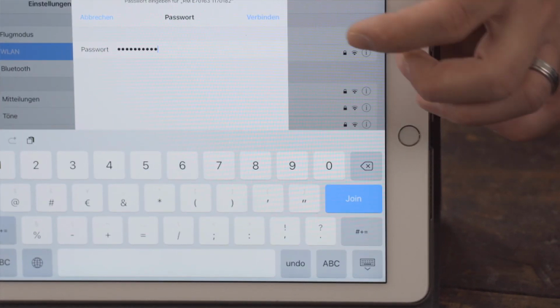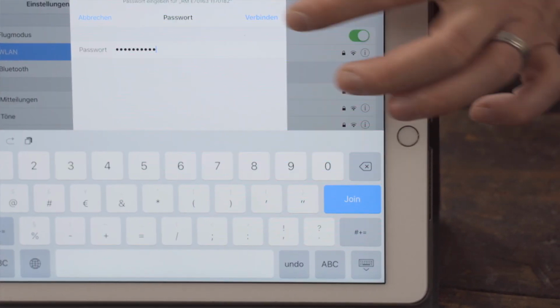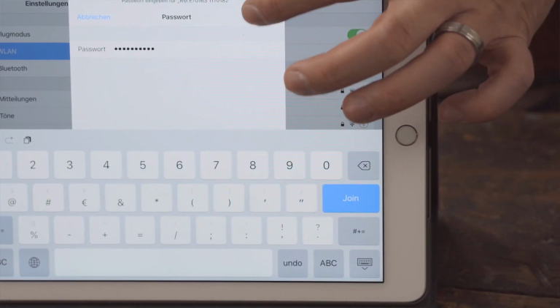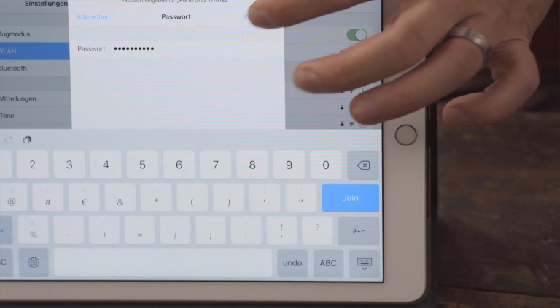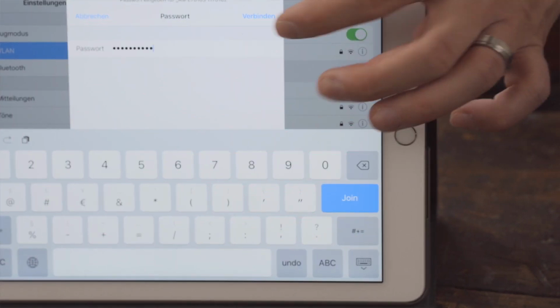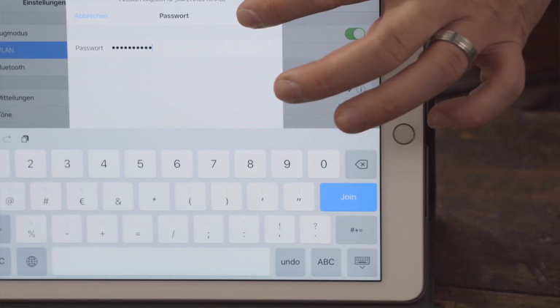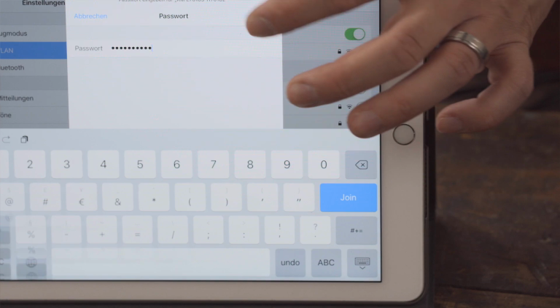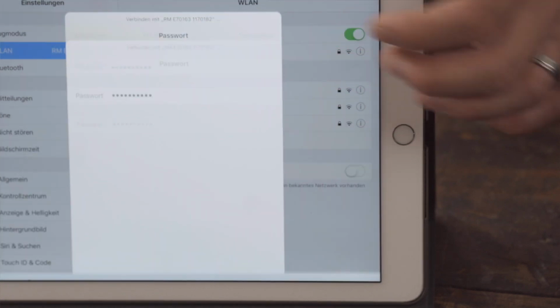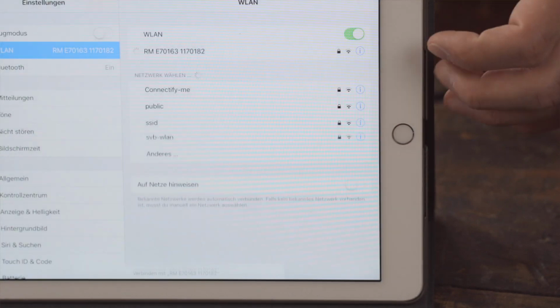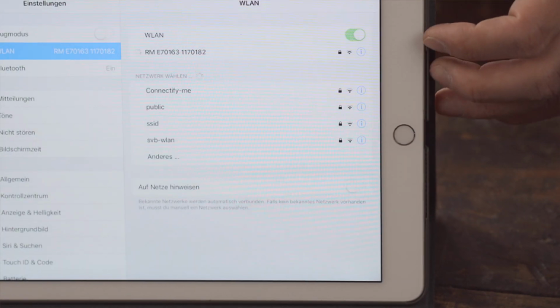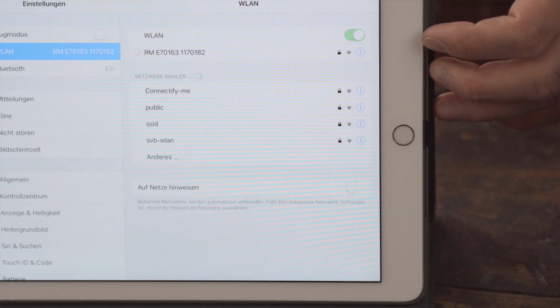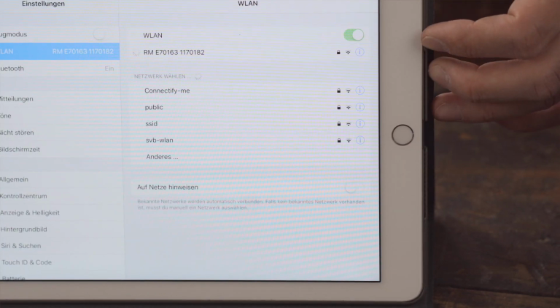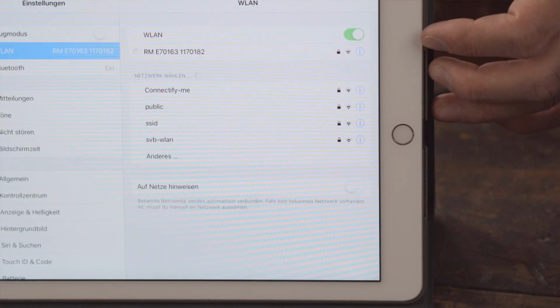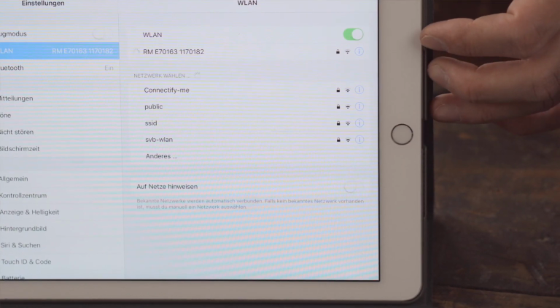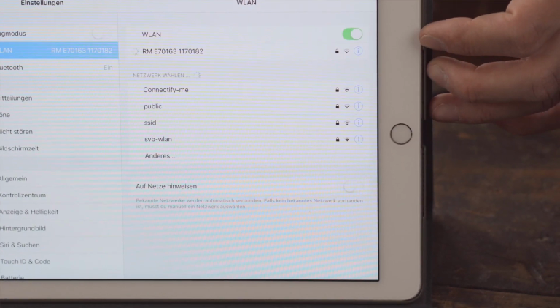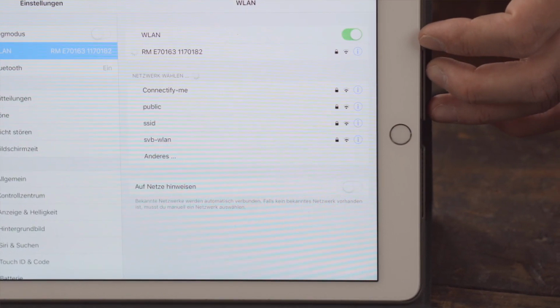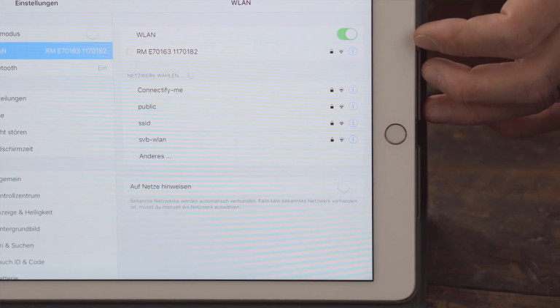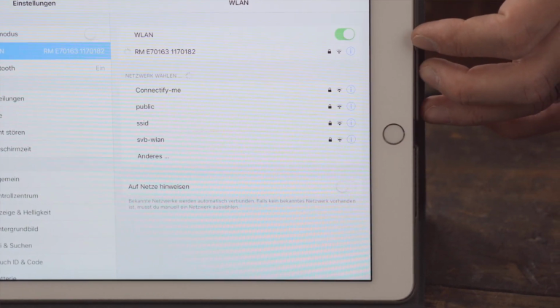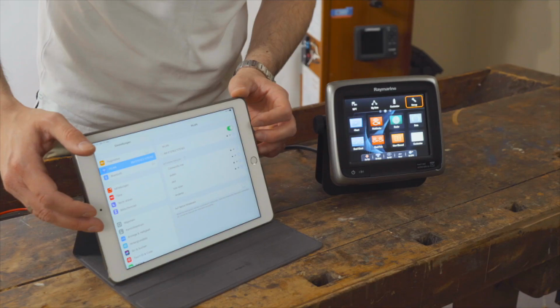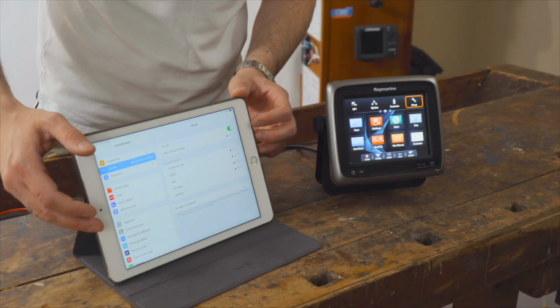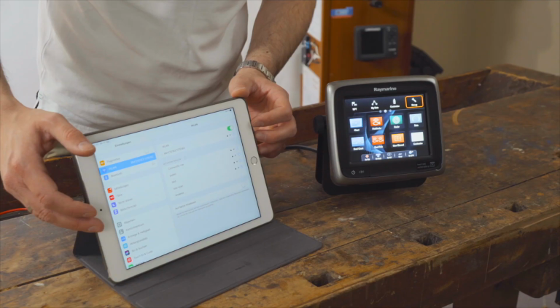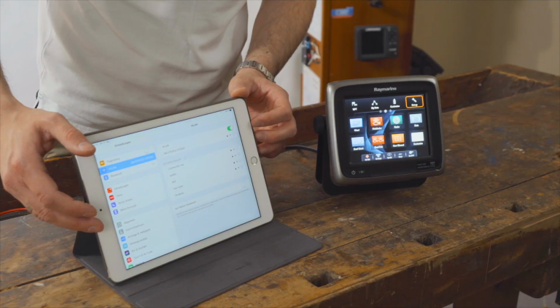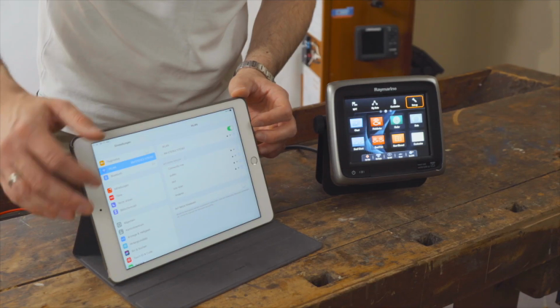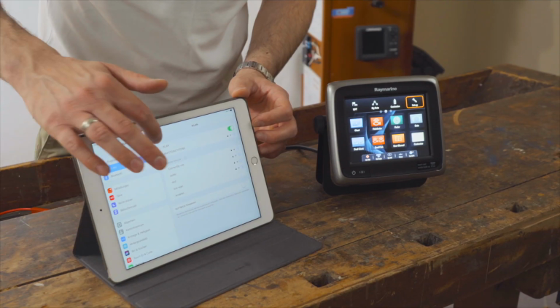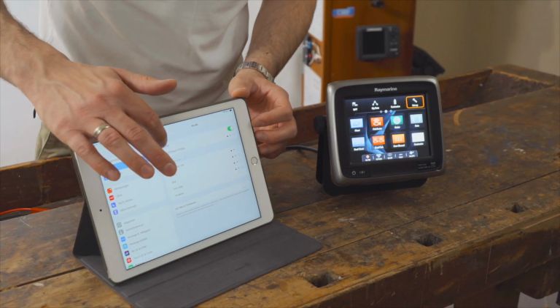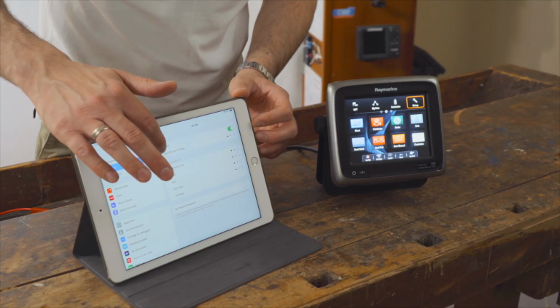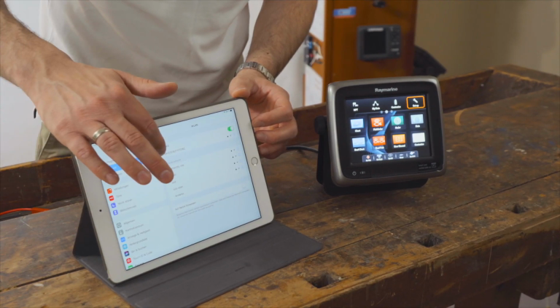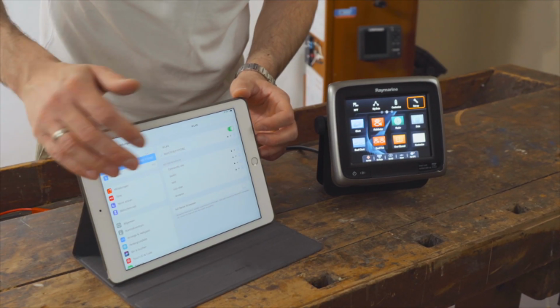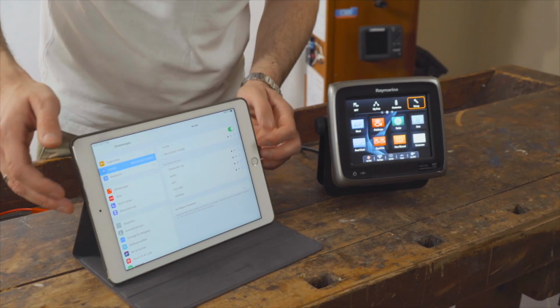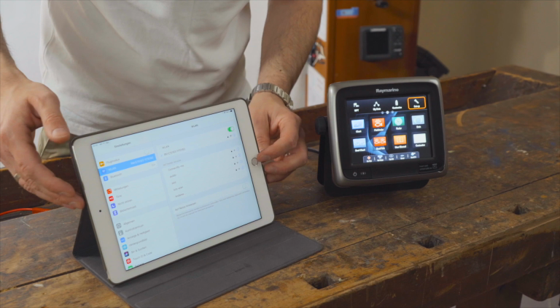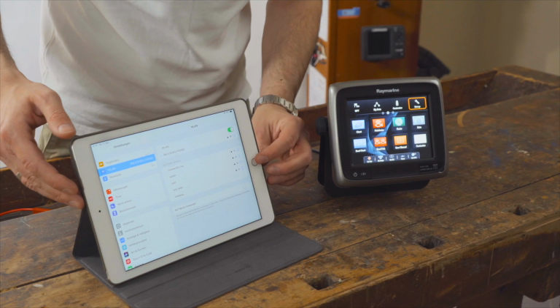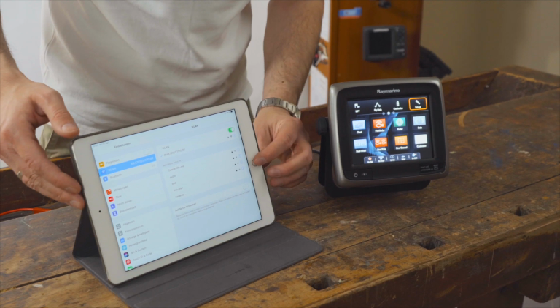Once you are connected to the network, you can start the Raymarine app. The A-Series will then connect automatically.